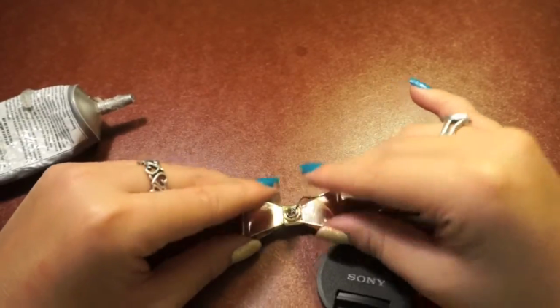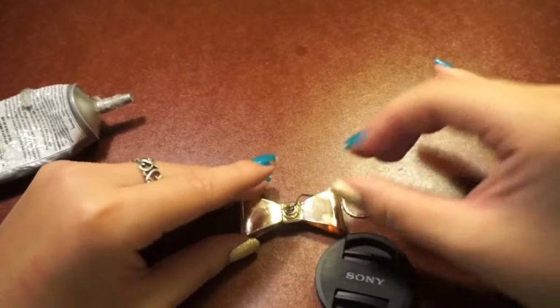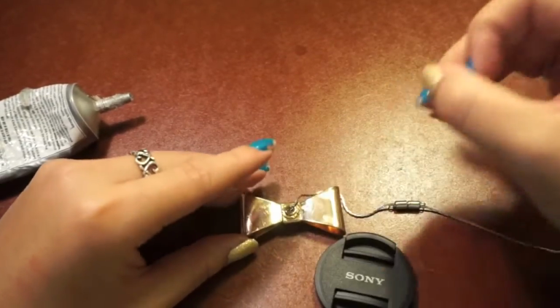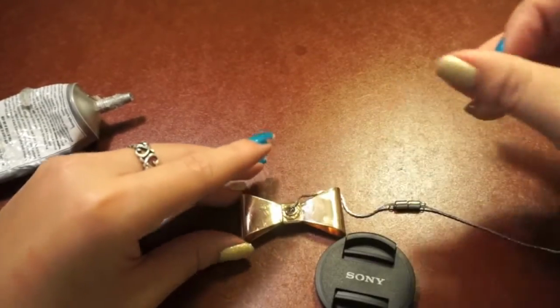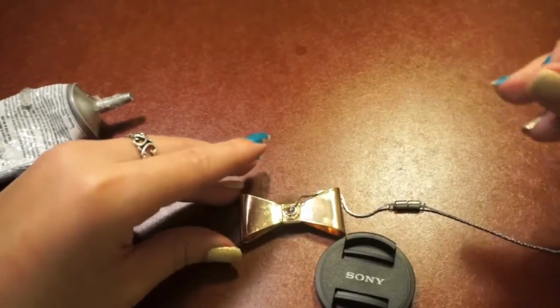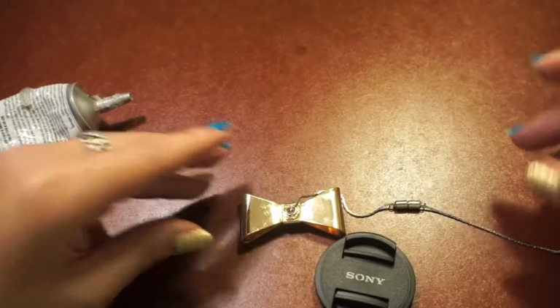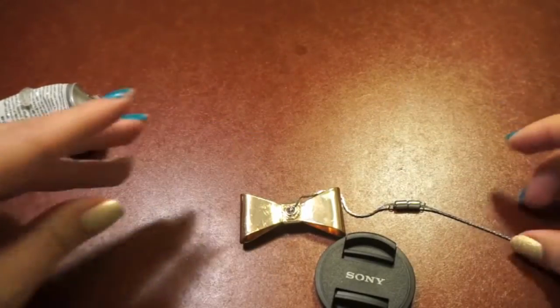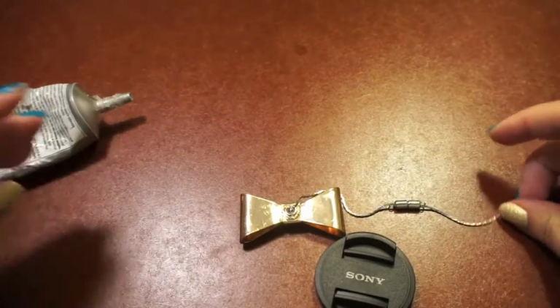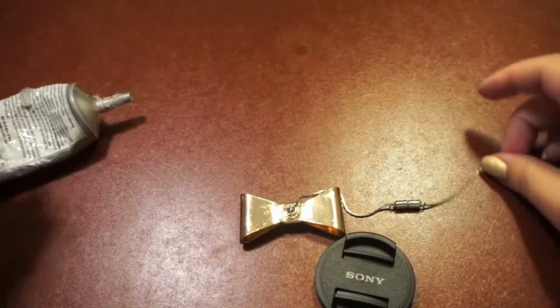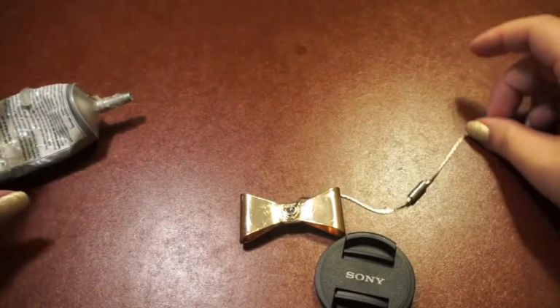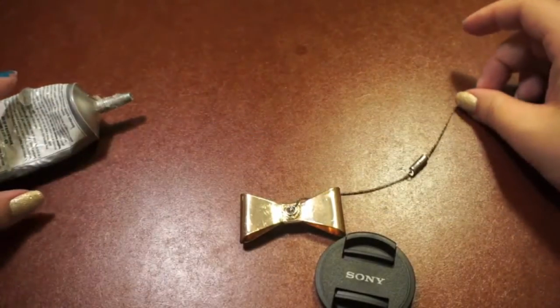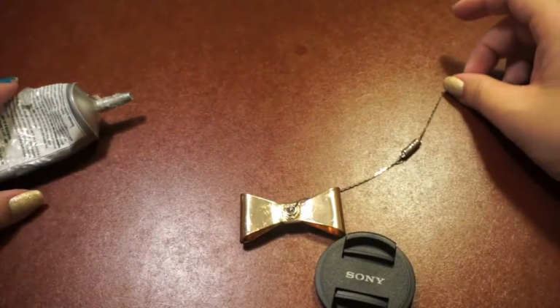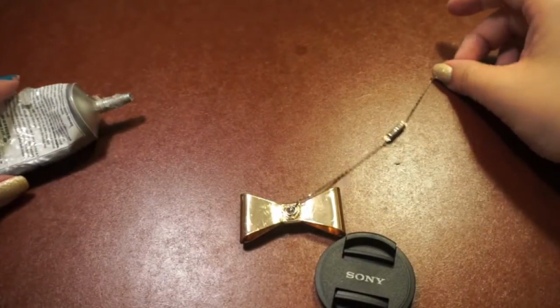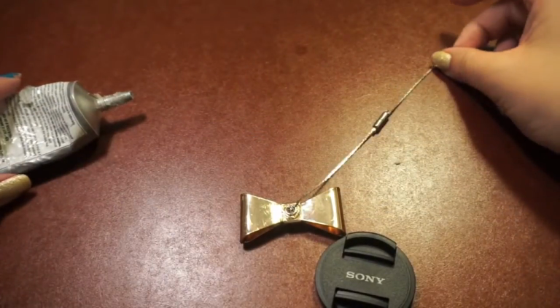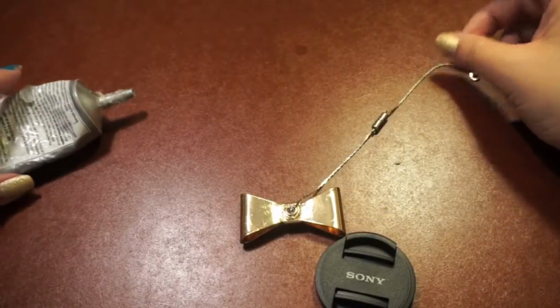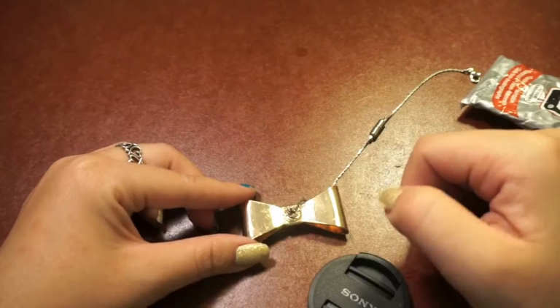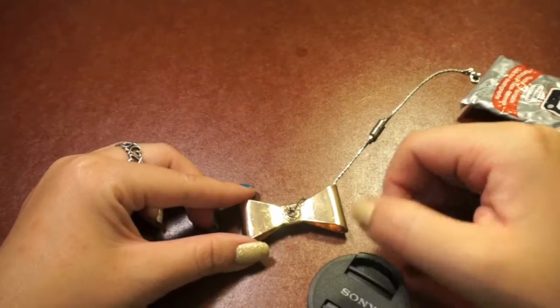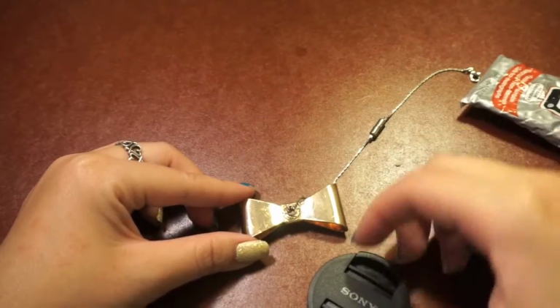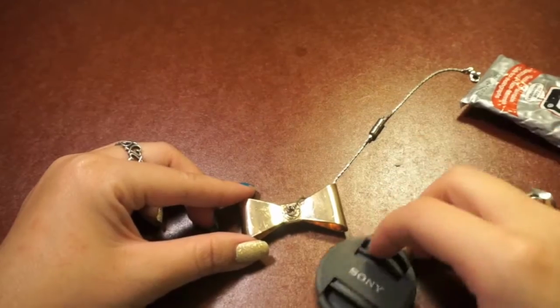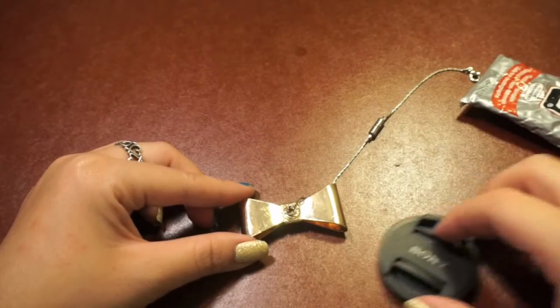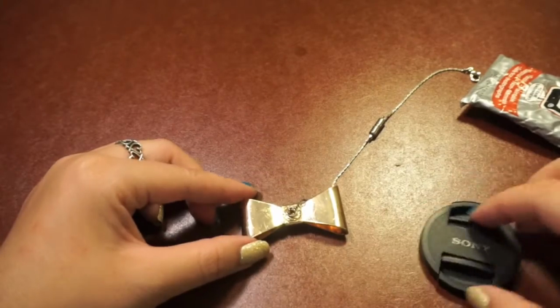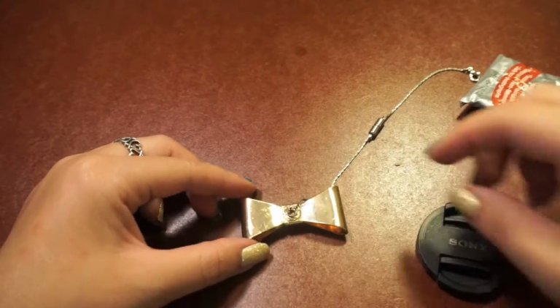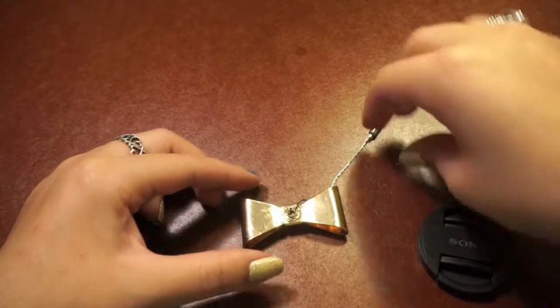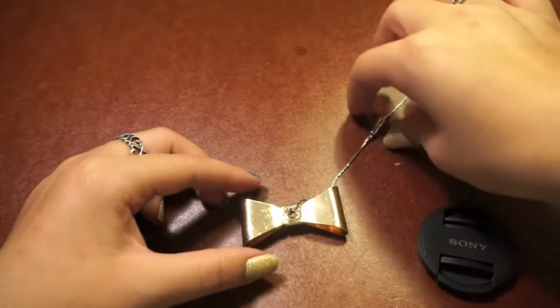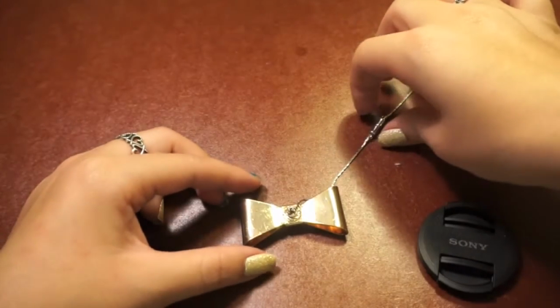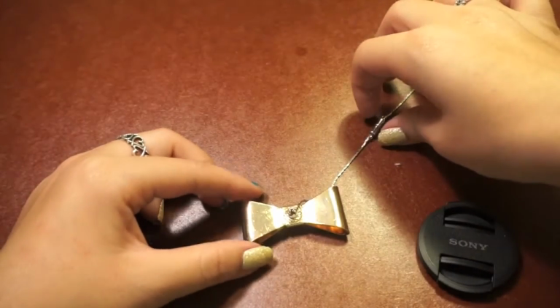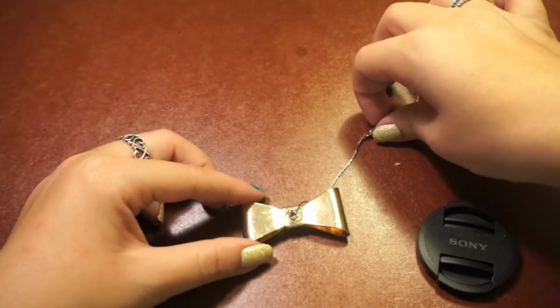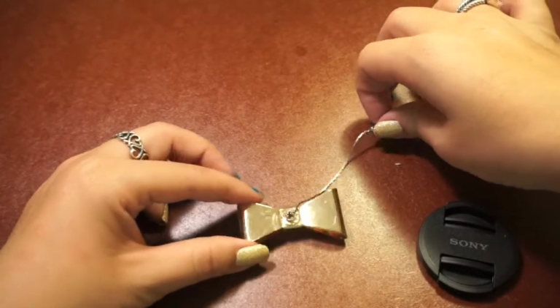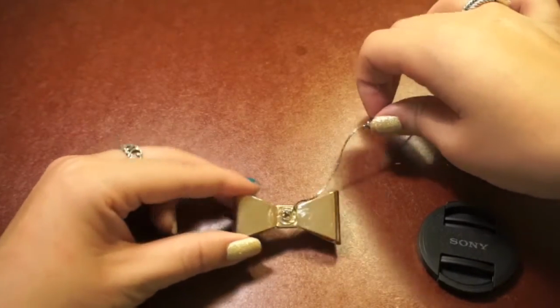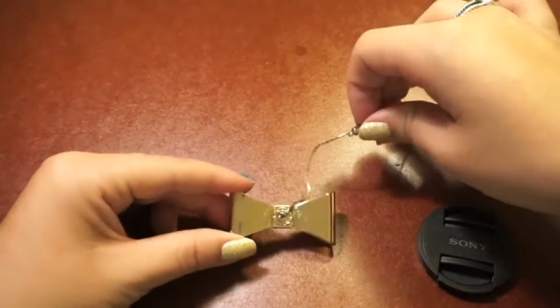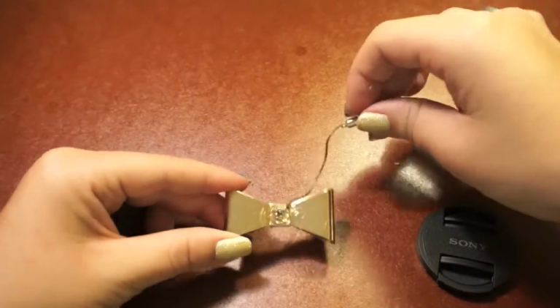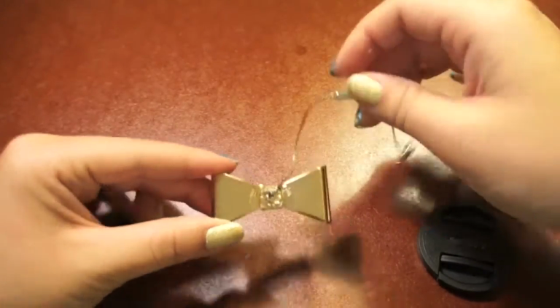Once it's secure, set your charm to the side to let it dry. You want to do this before you move on to the next part.